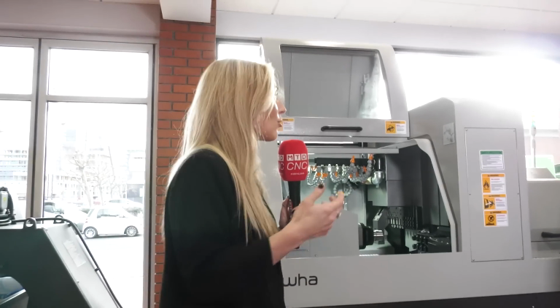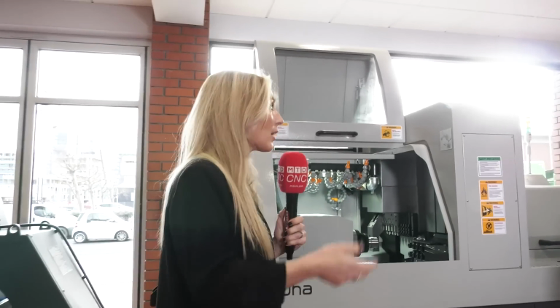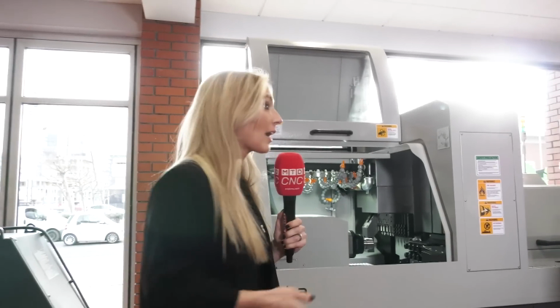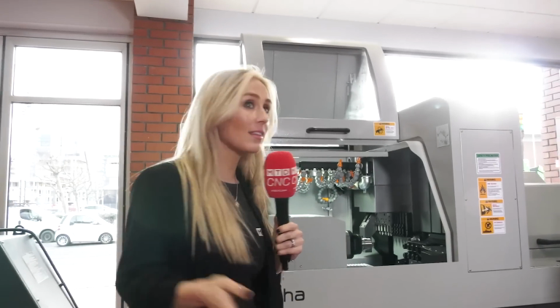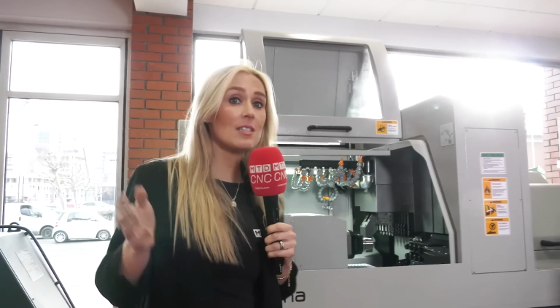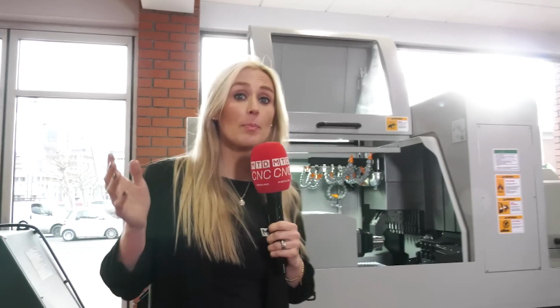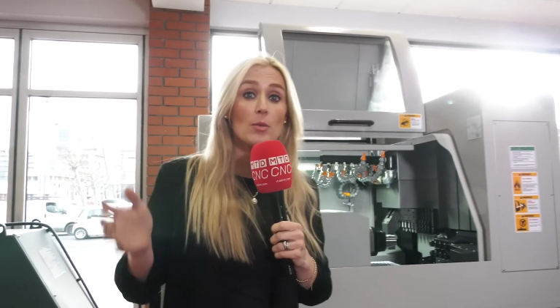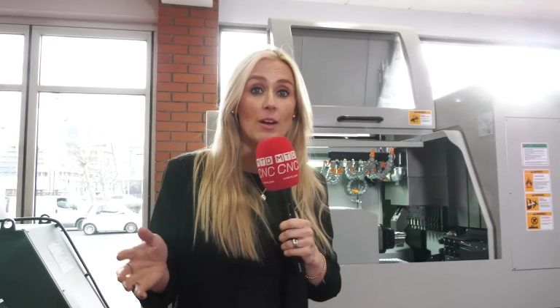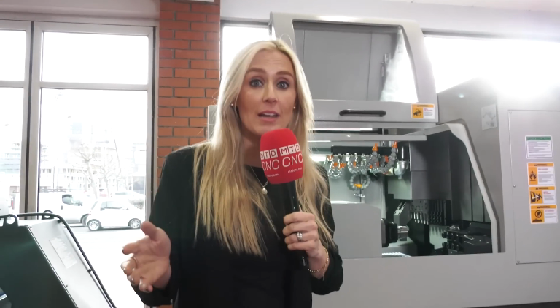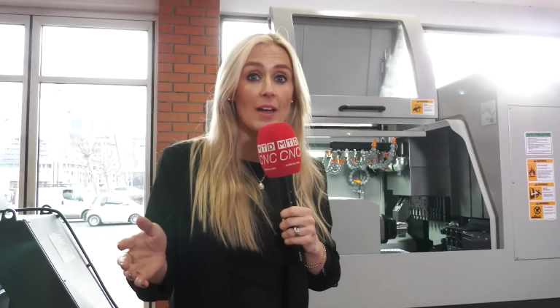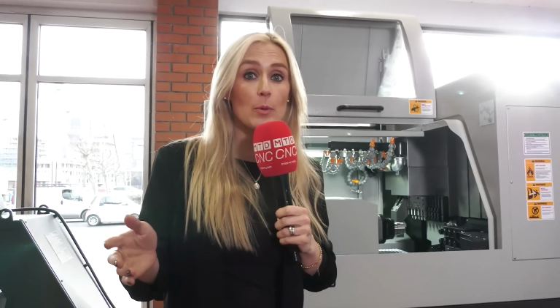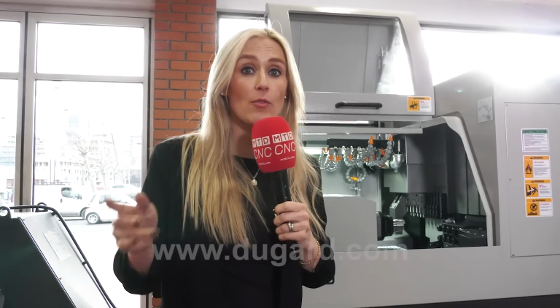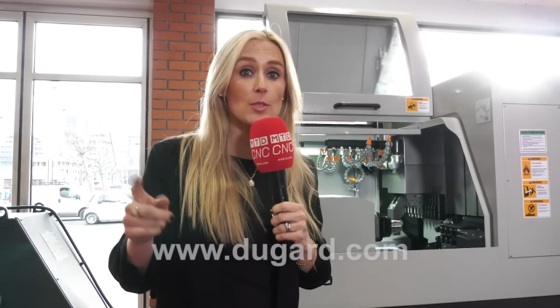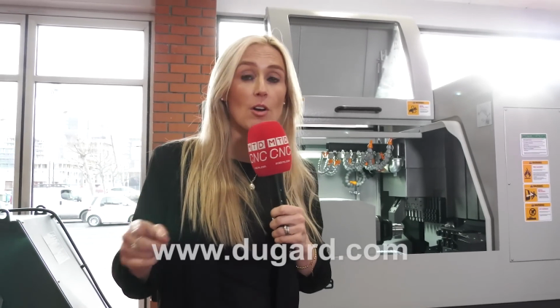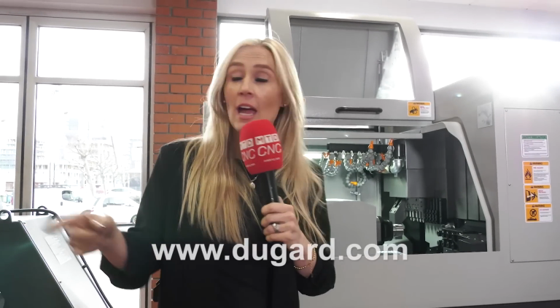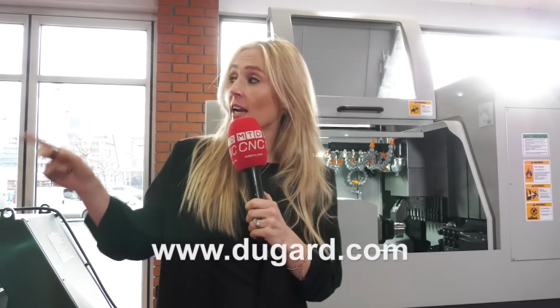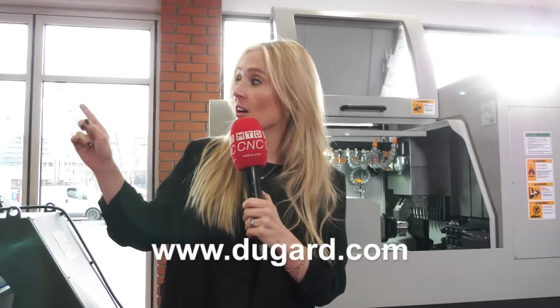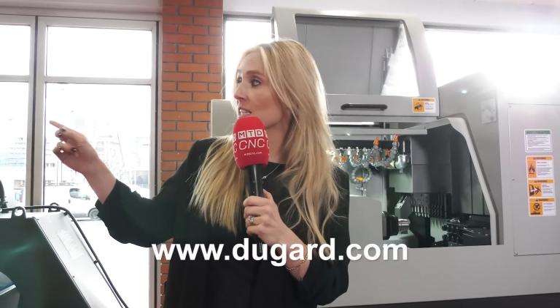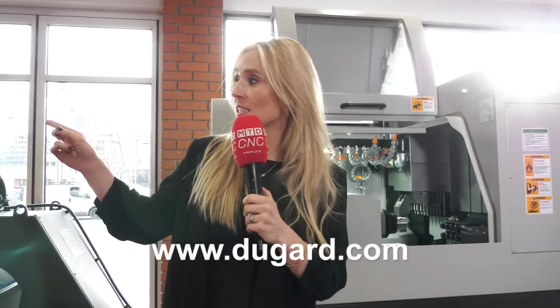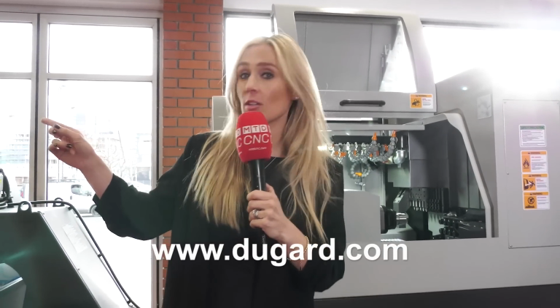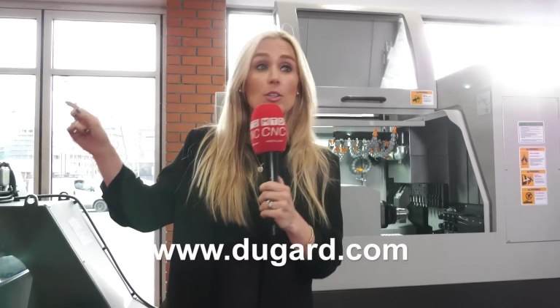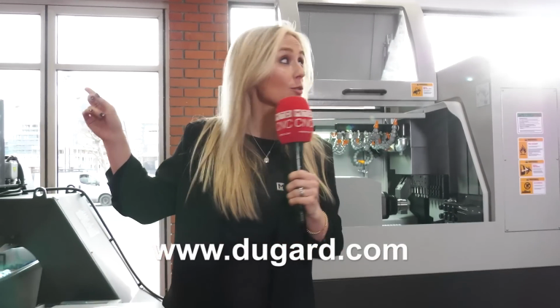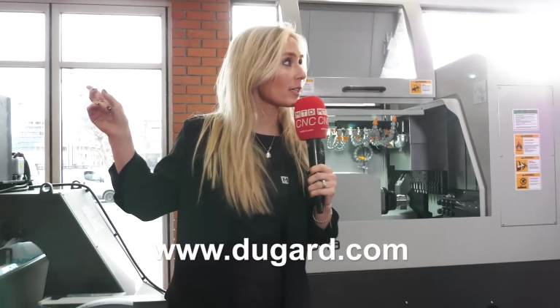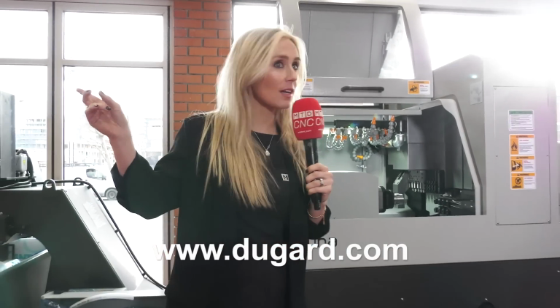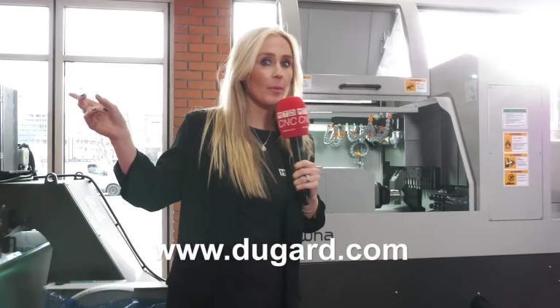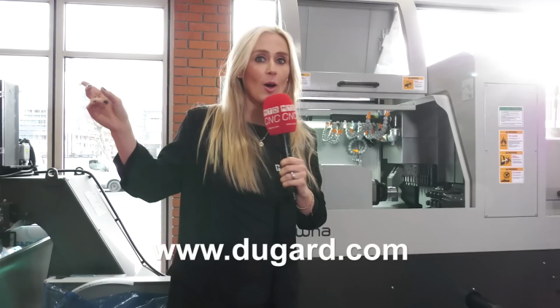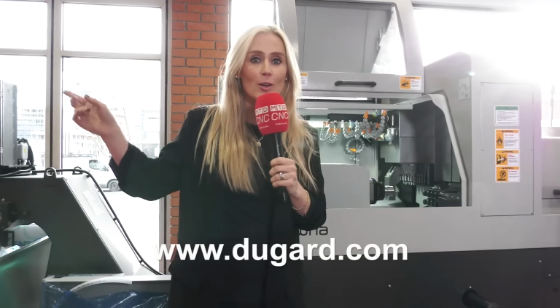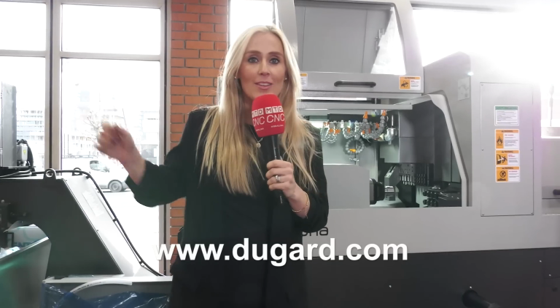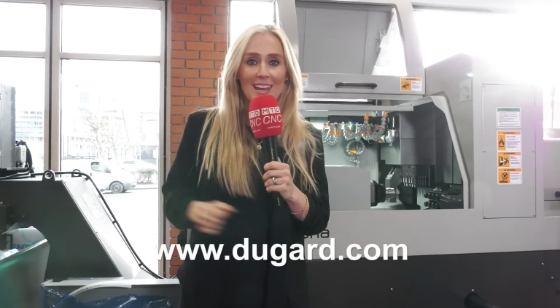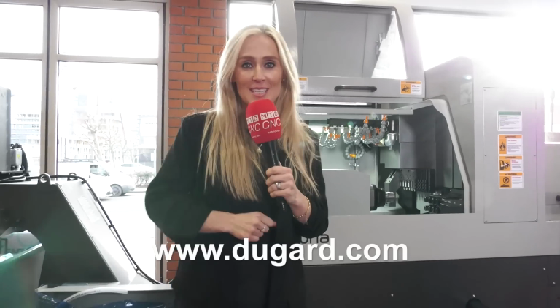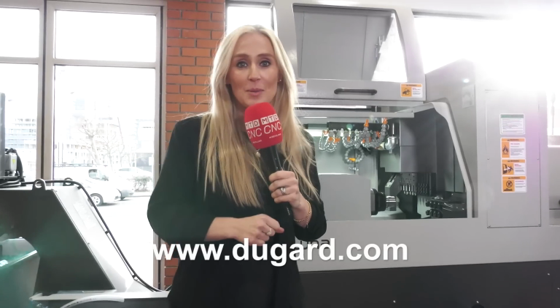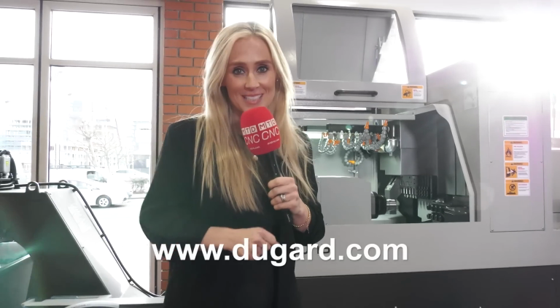Both of these machines are readily available from stock, and there's a nice deal on a short lead time on the XE20.